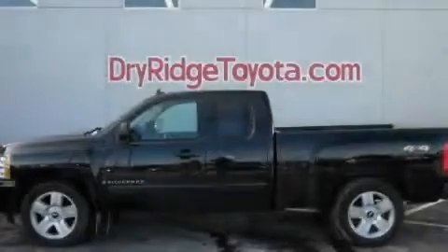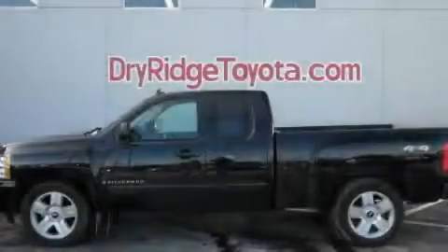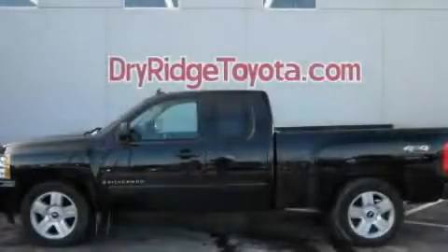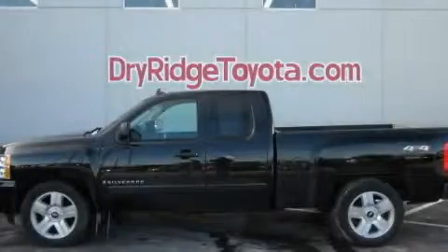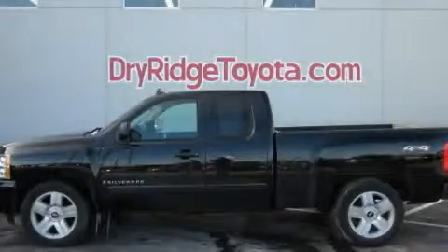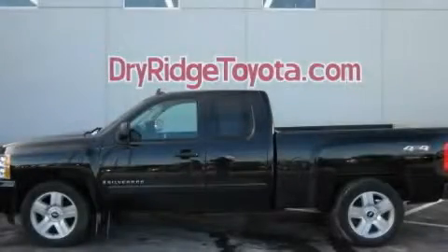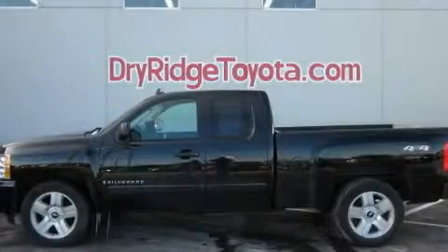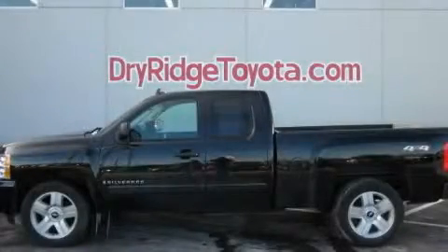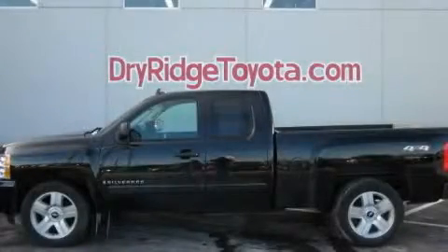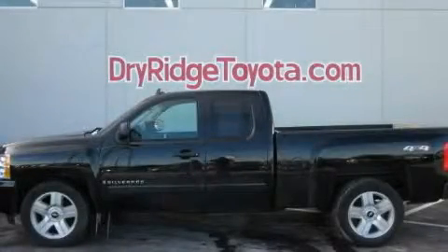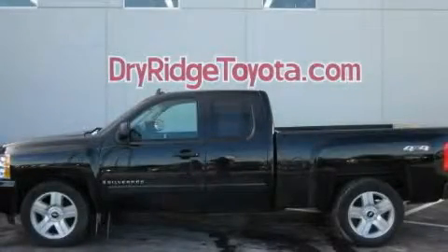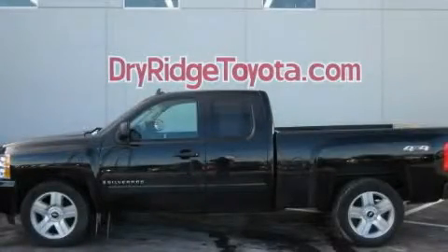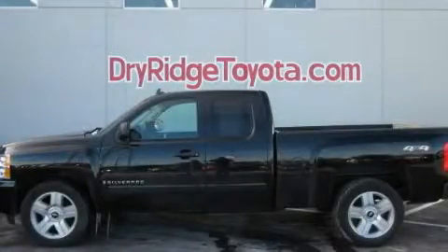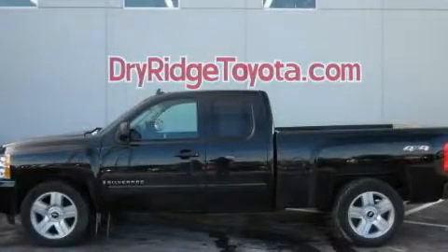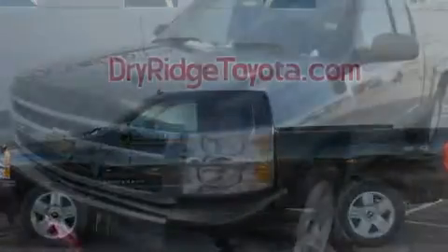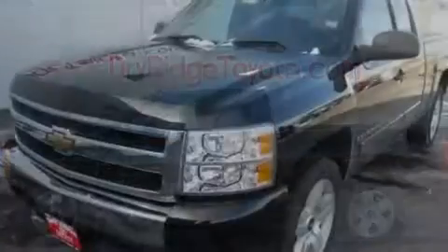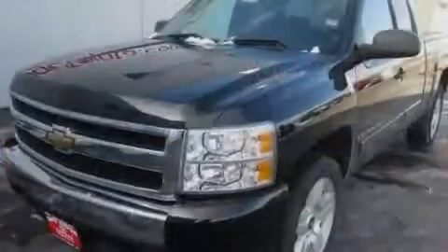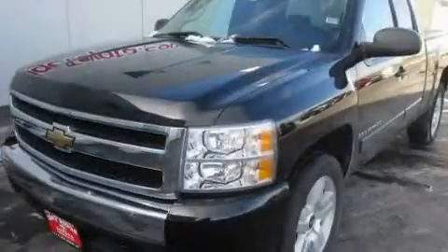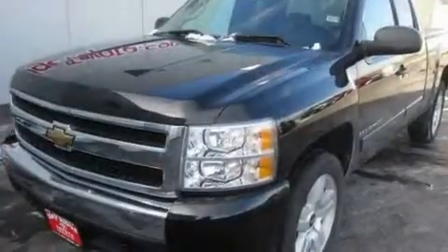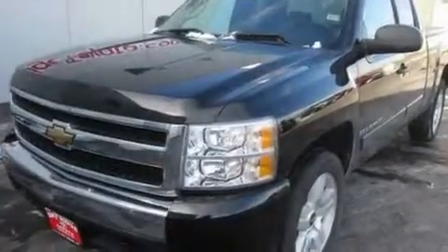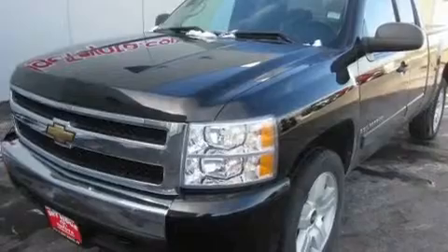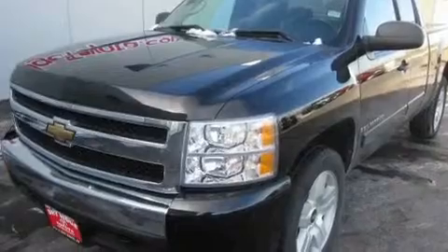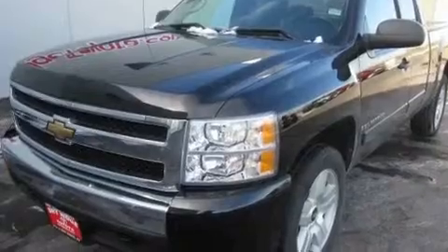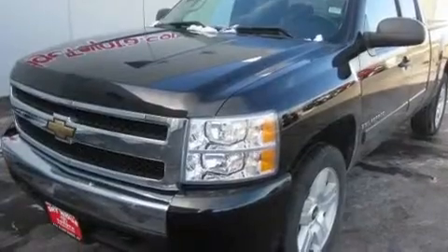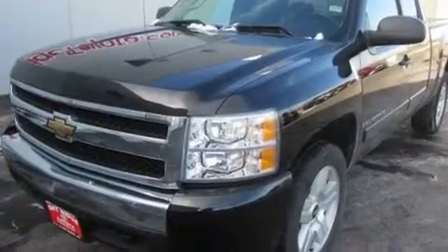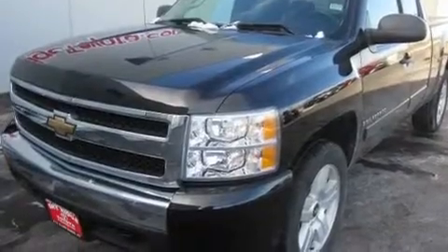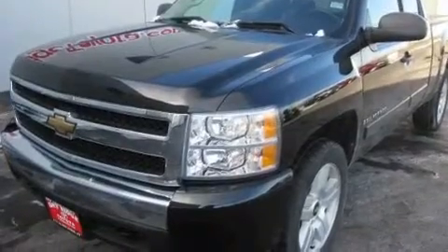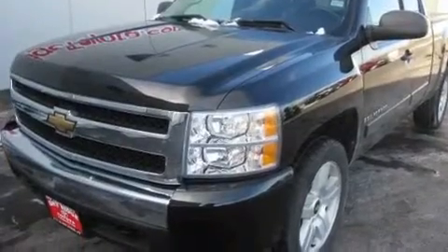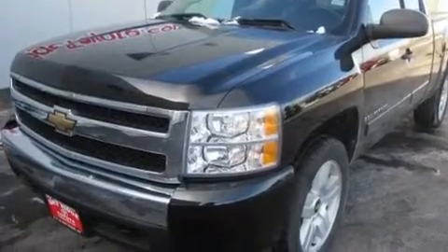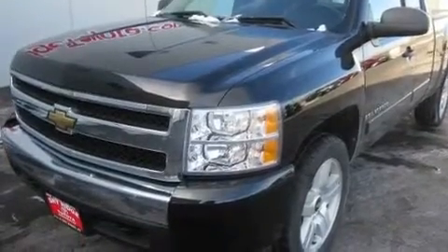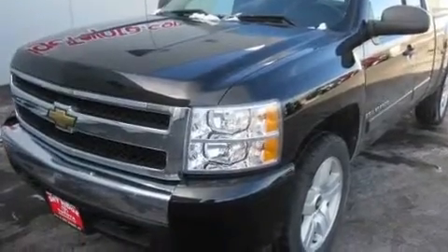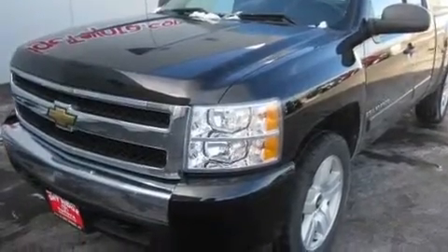This is a 2008 Chevrolet Silverado. Whether hauling, commuting, or towing, this truck is the right one for you.